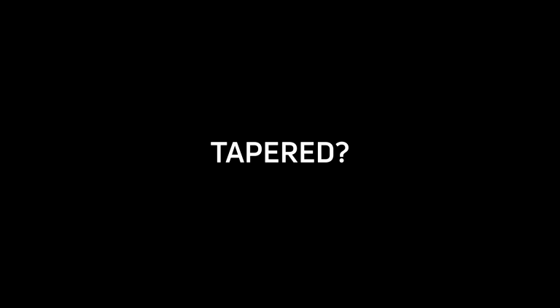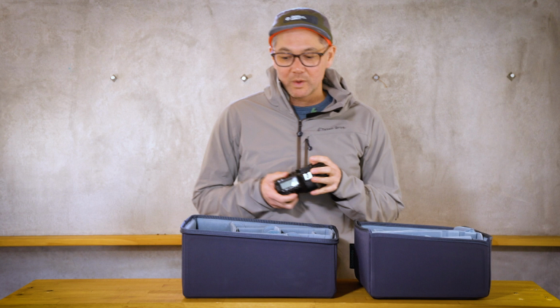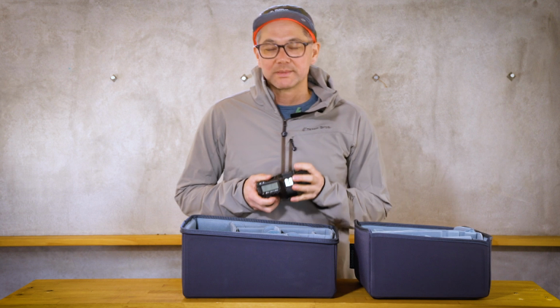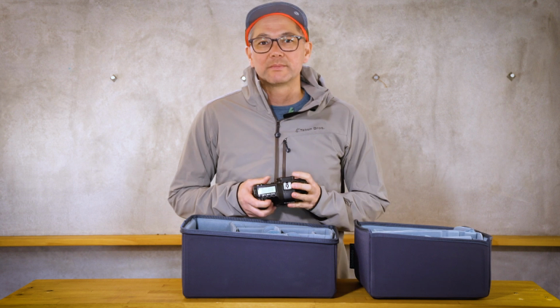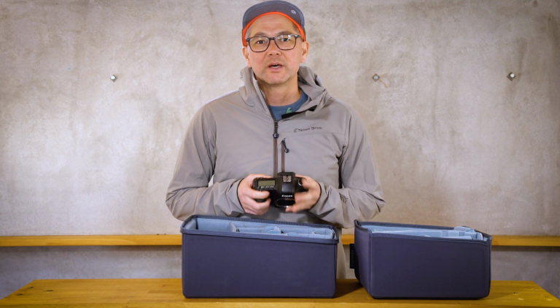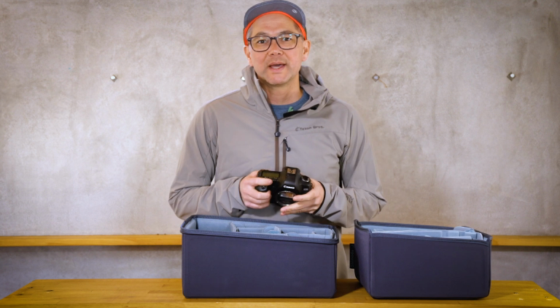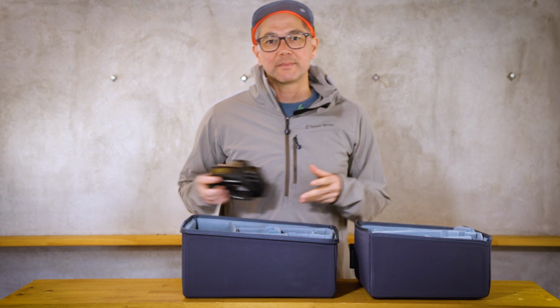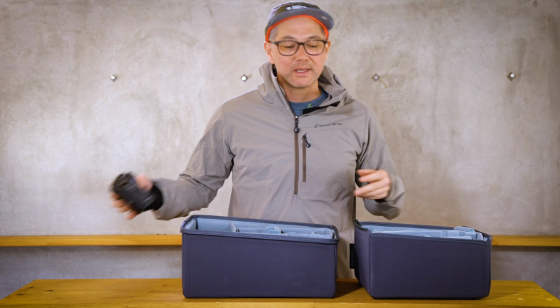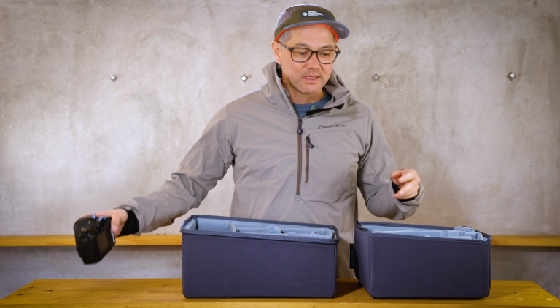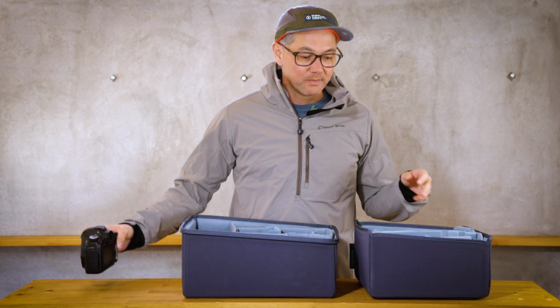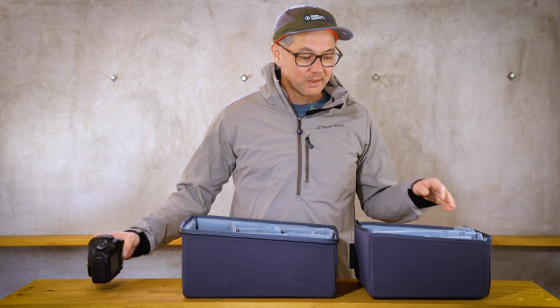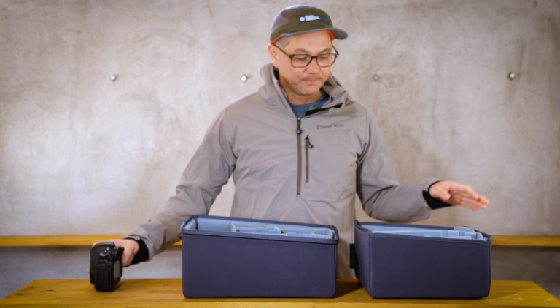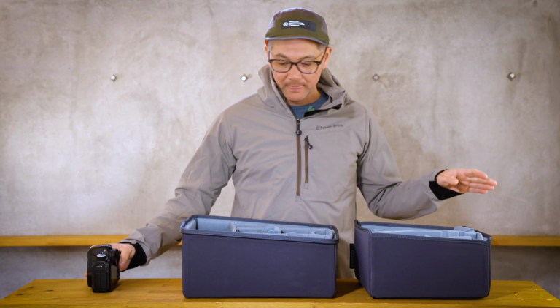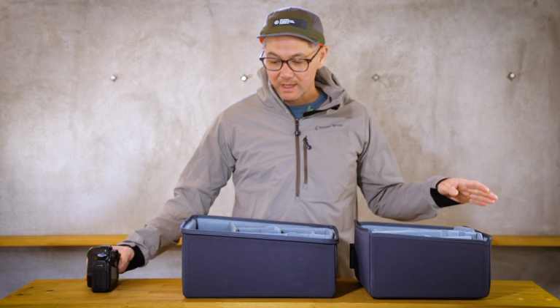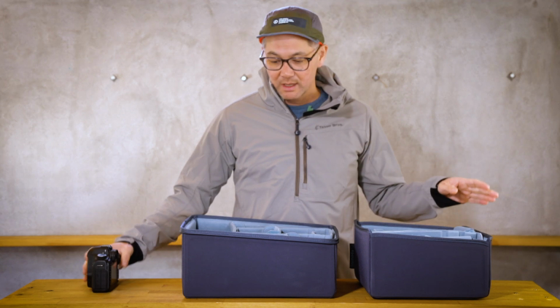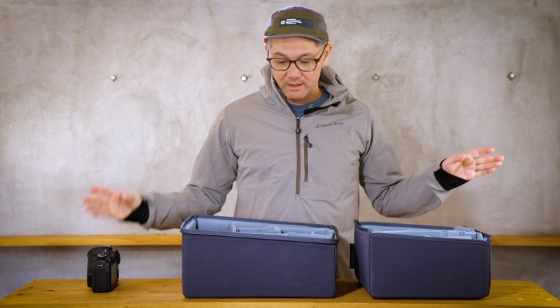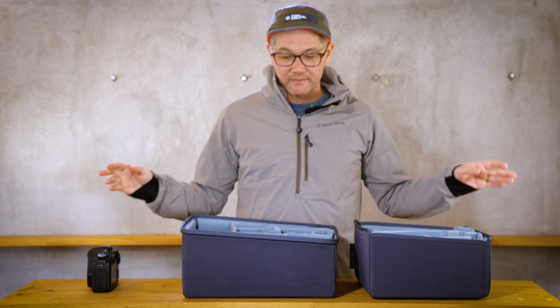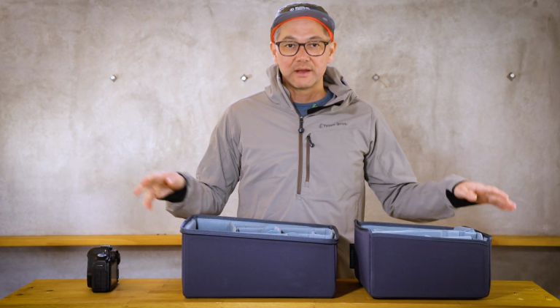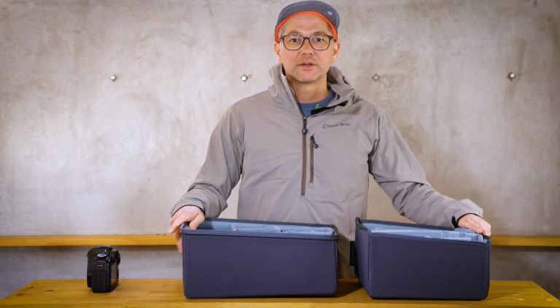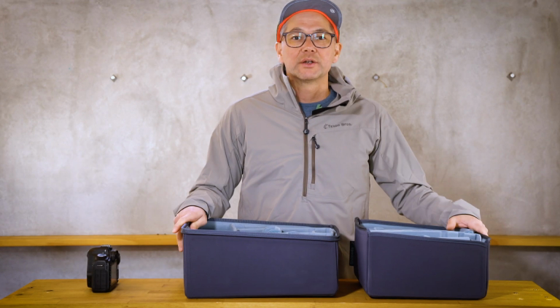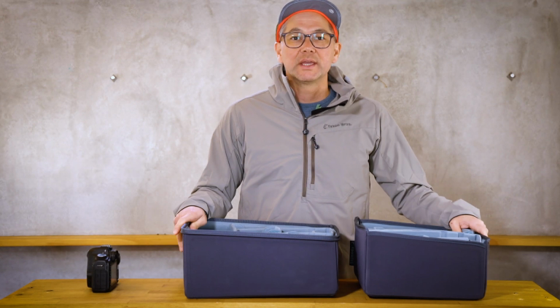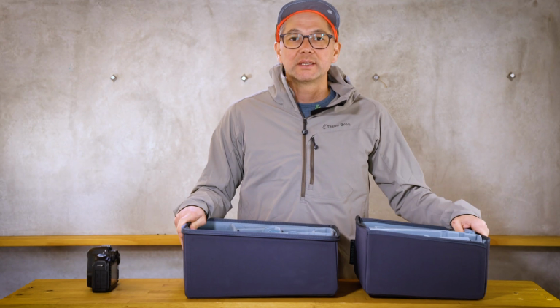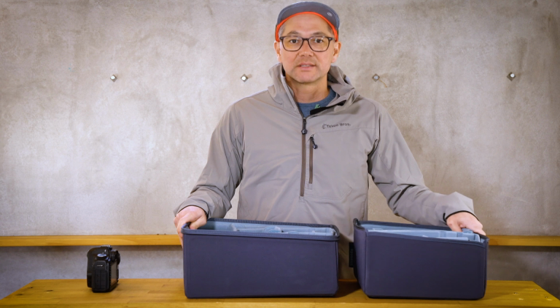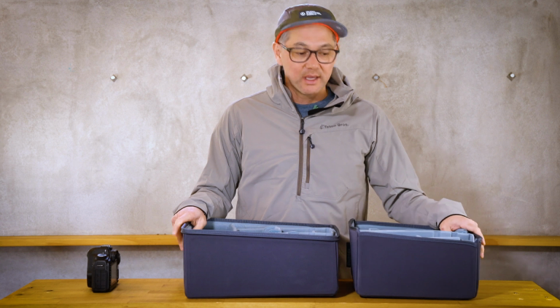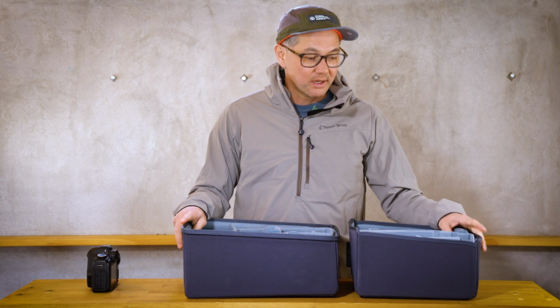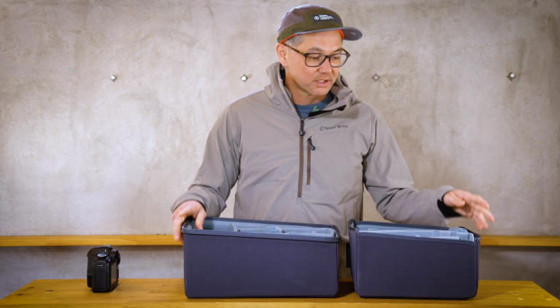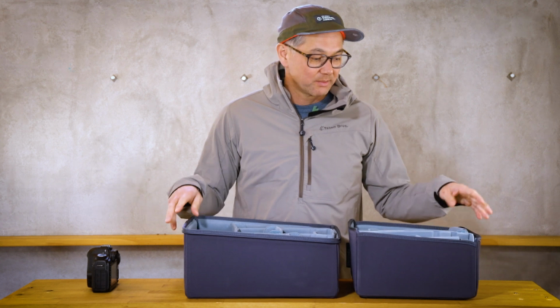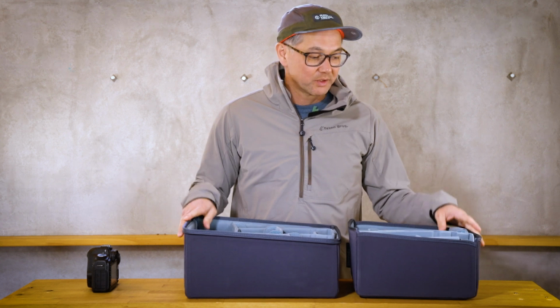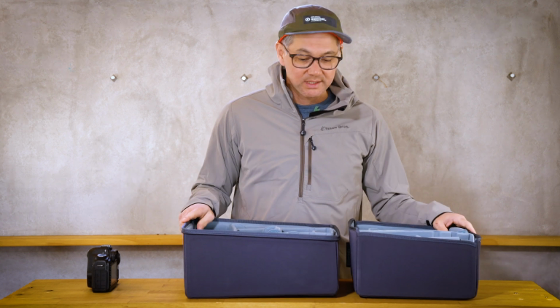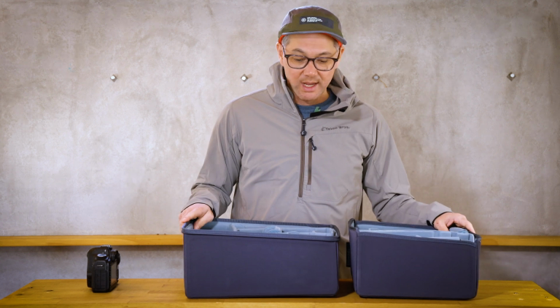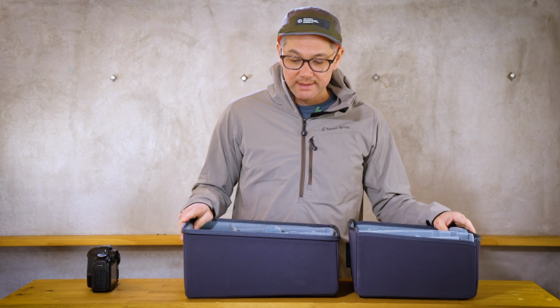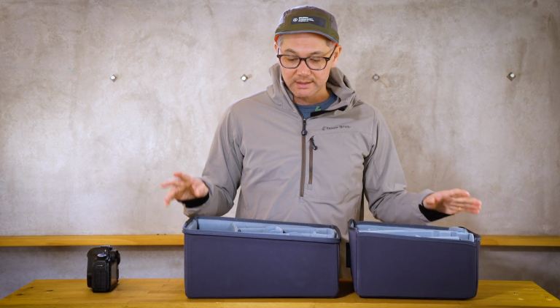Welcome to the mailbag. My name is Ian Miller, founder and designer at Shimoda Designs.